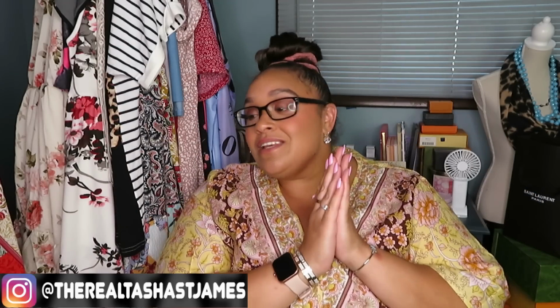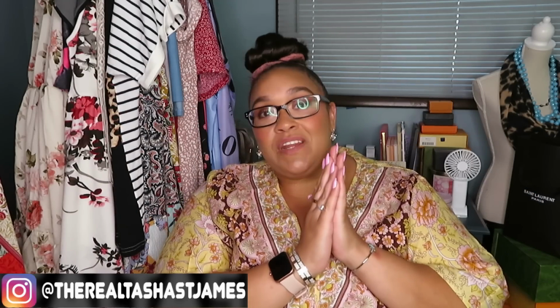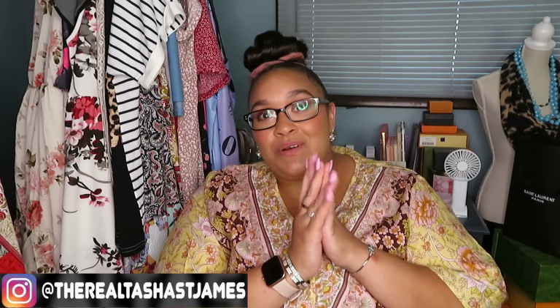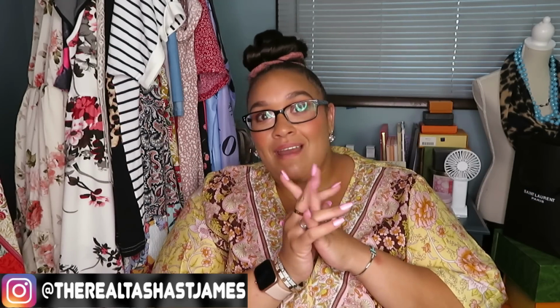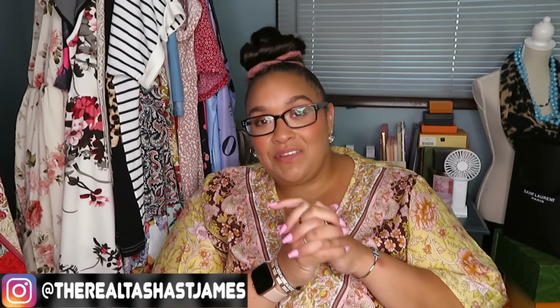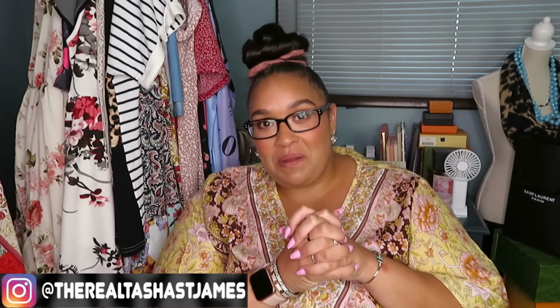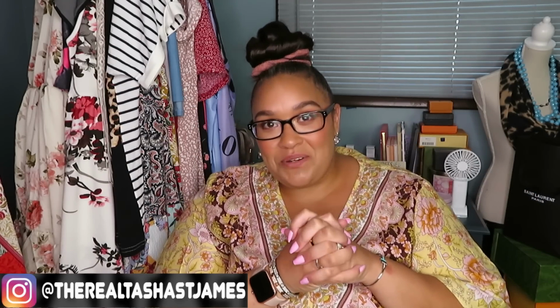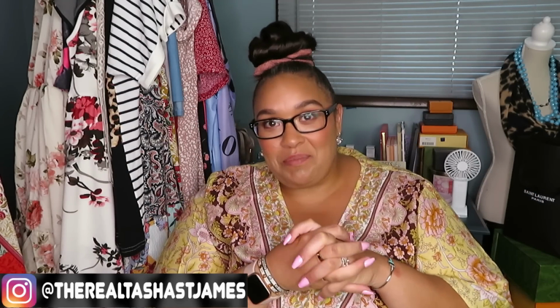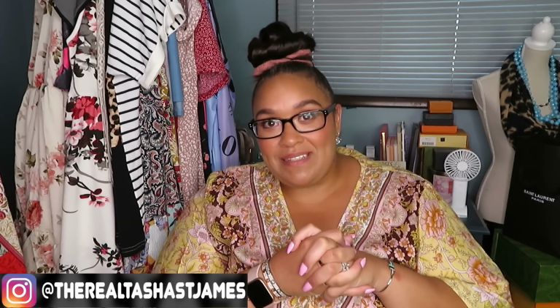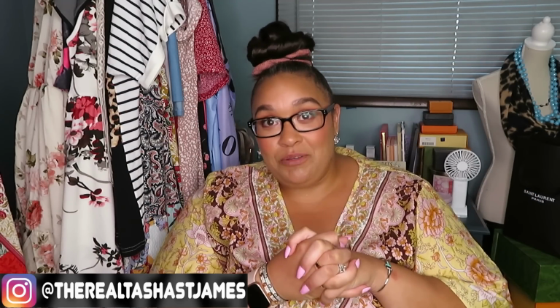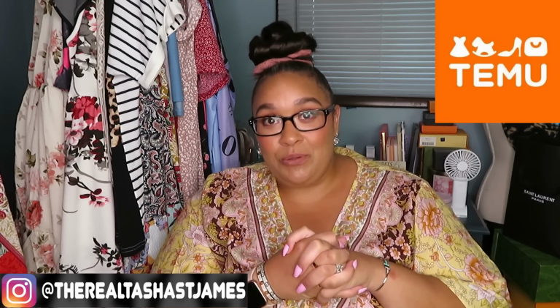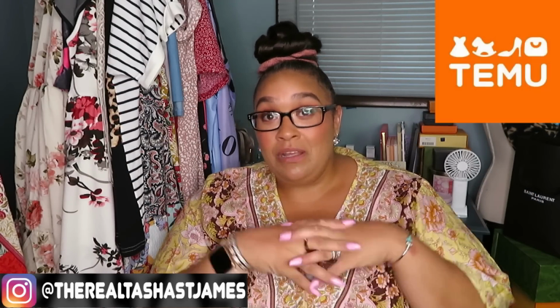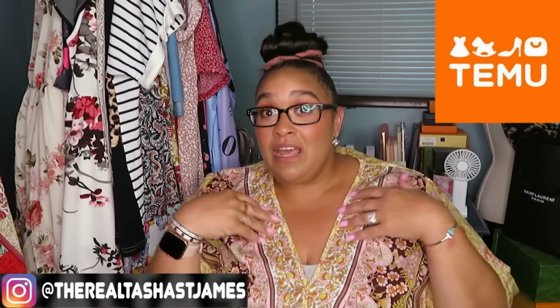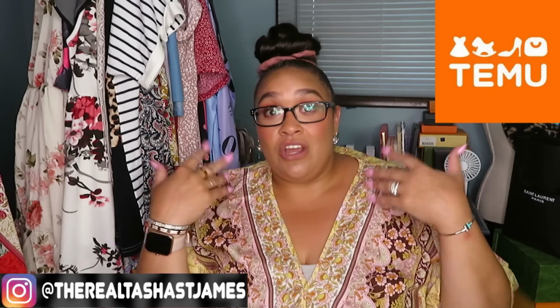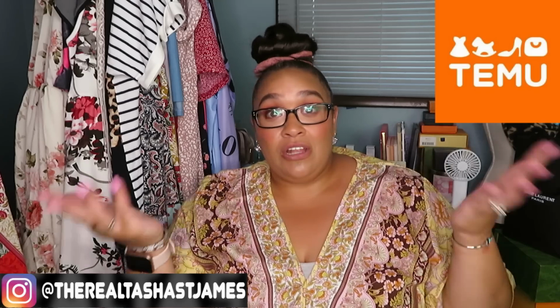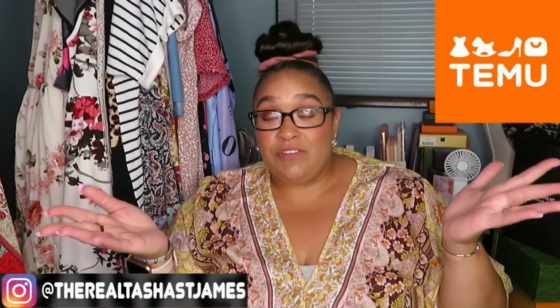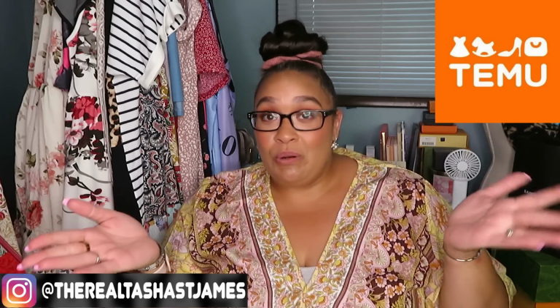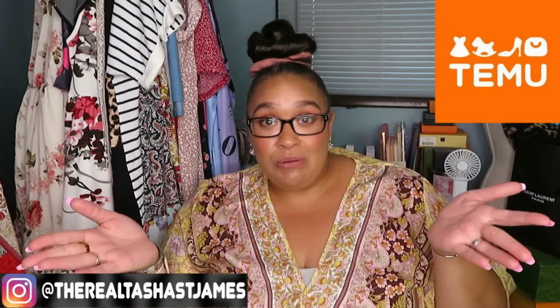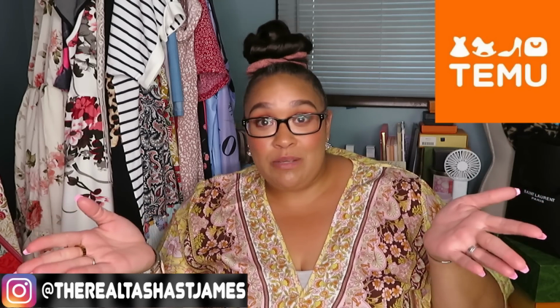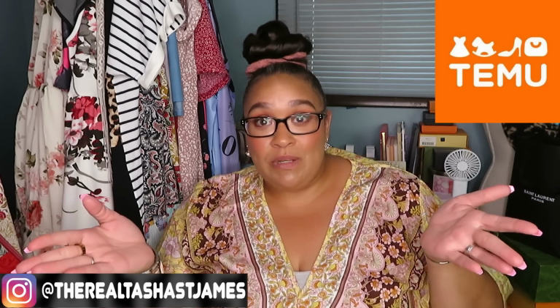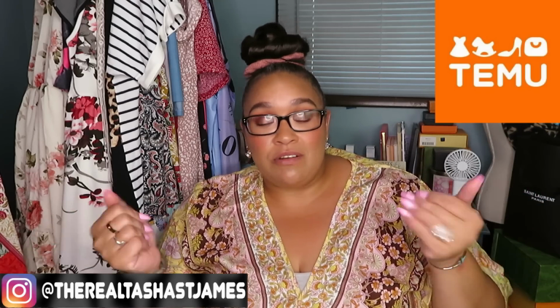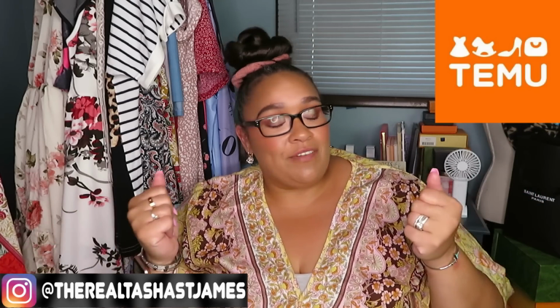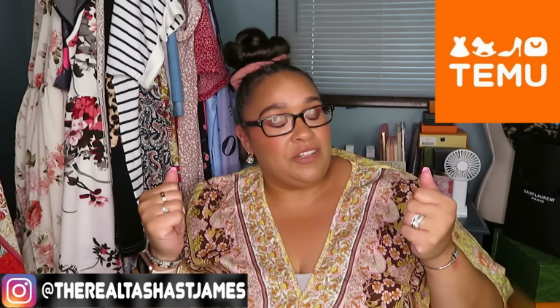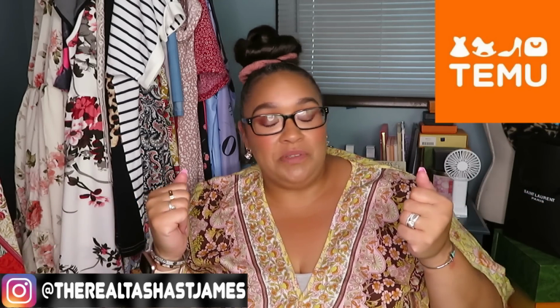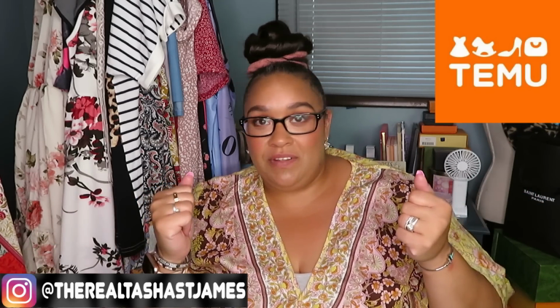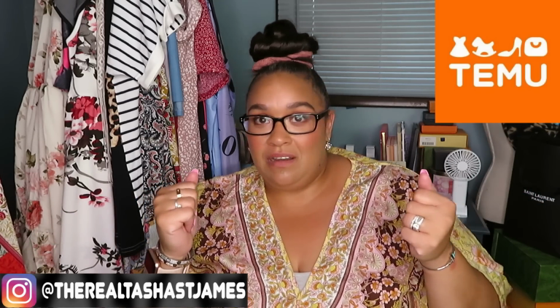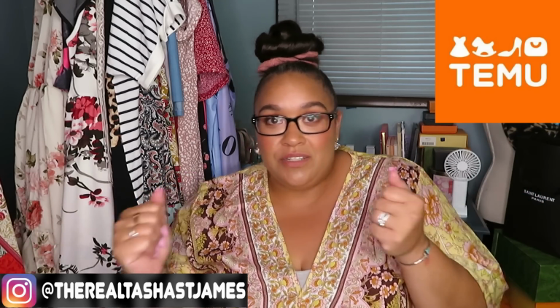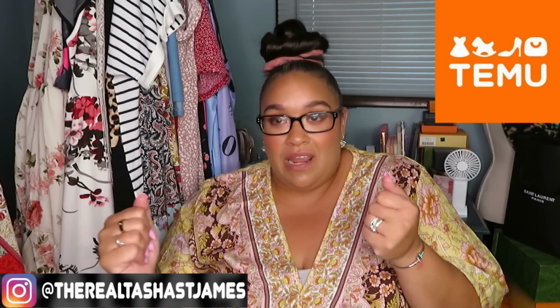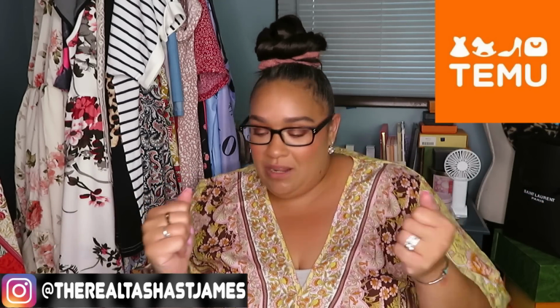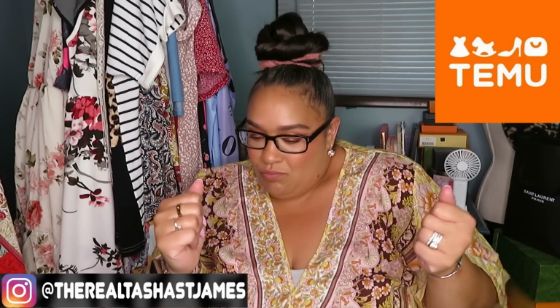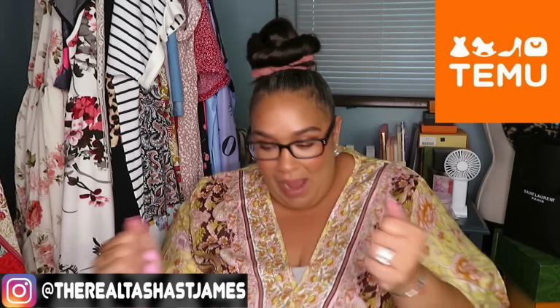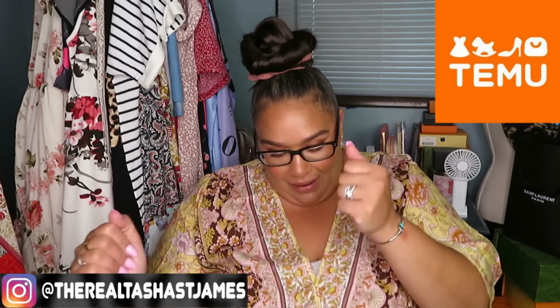Today's video is kindly sponsored by Temu. And y'all, if you don't know who Temu is, girlfriend, you're living under a rock.